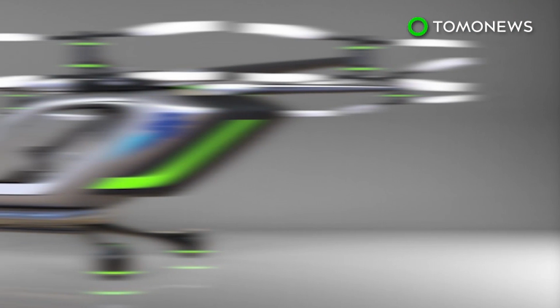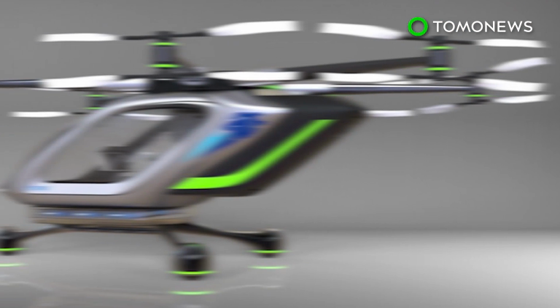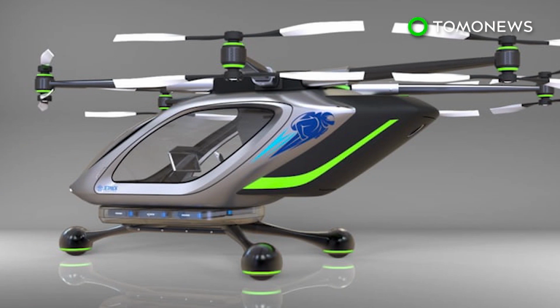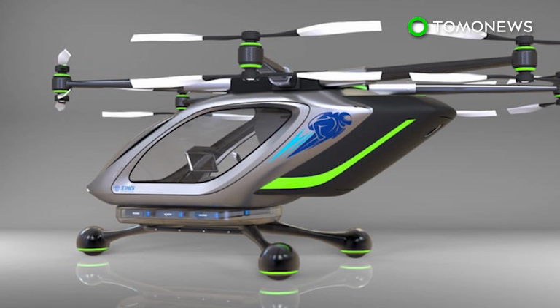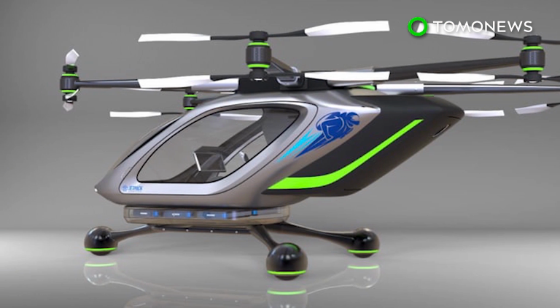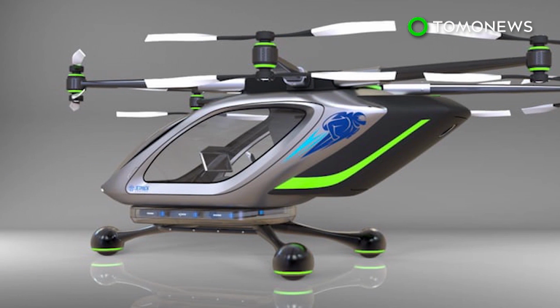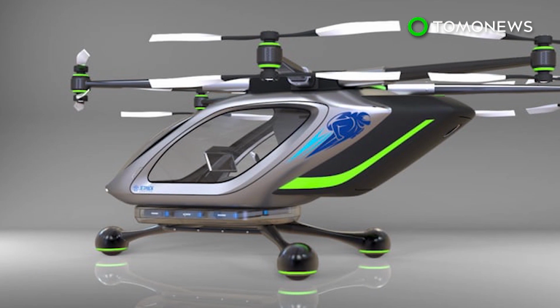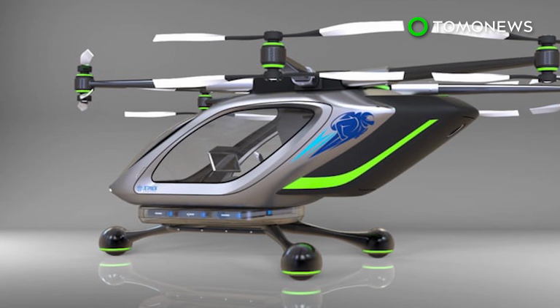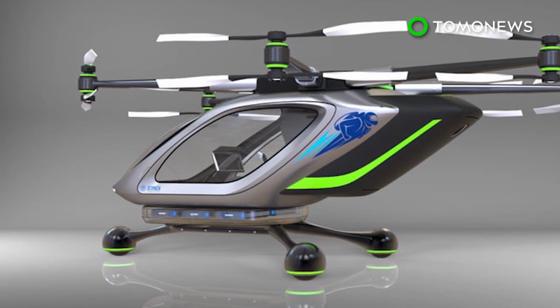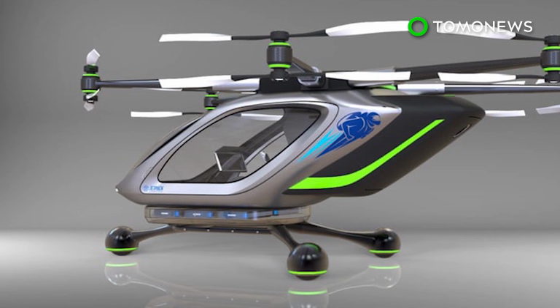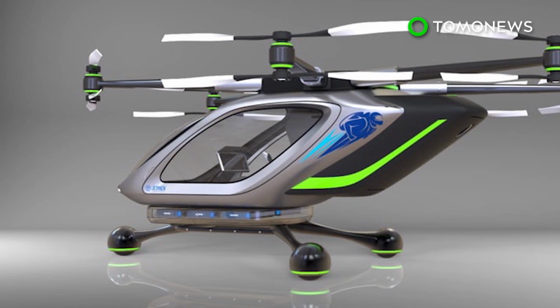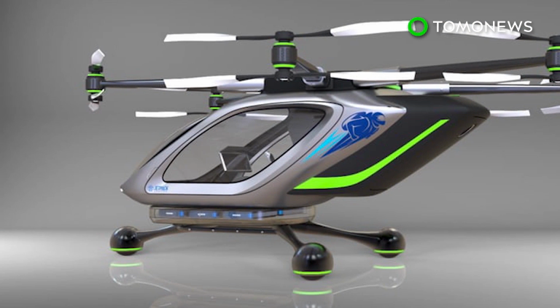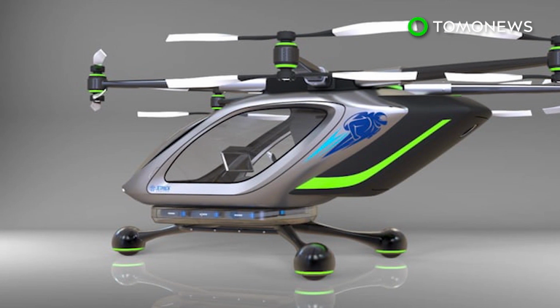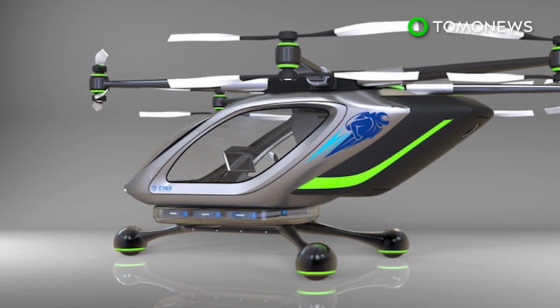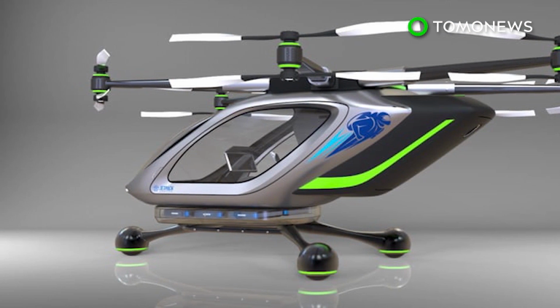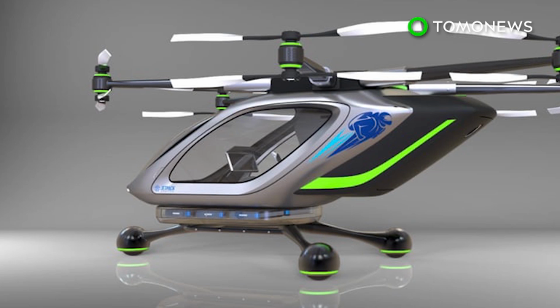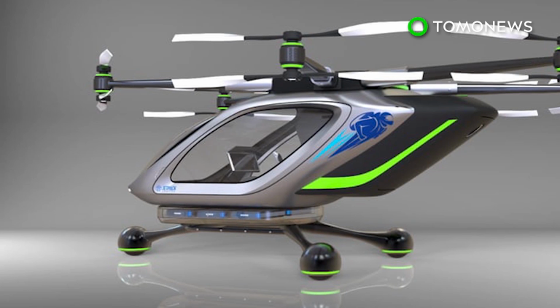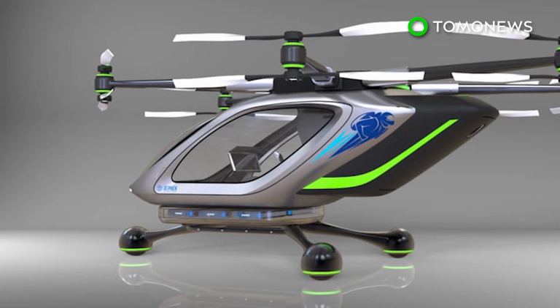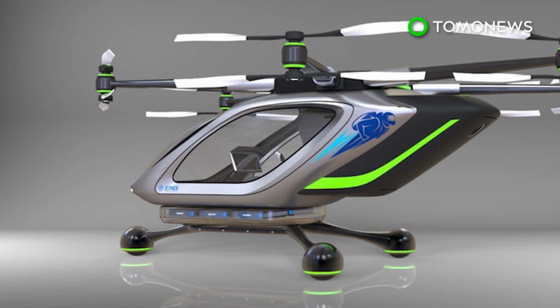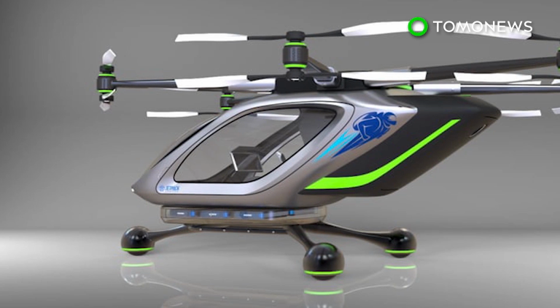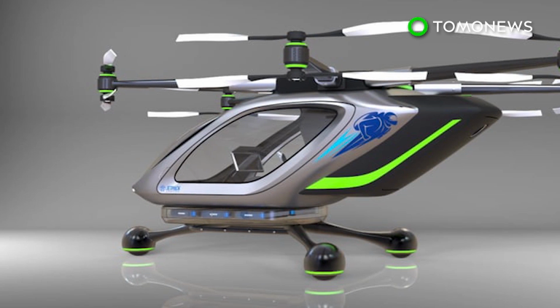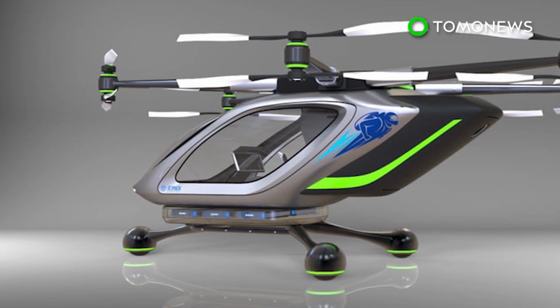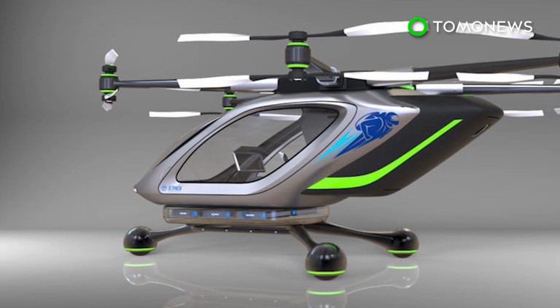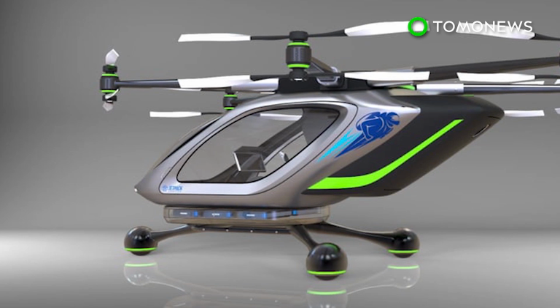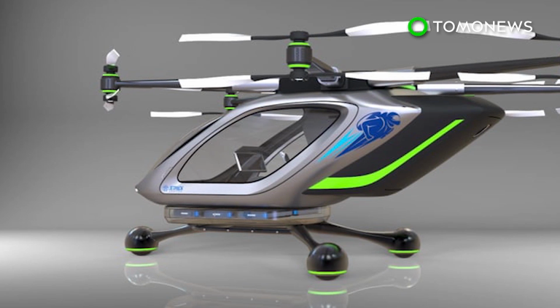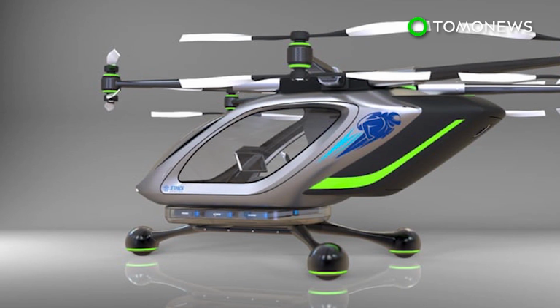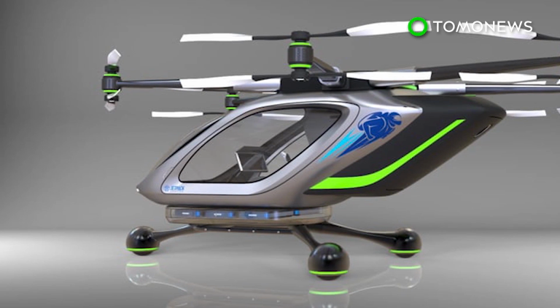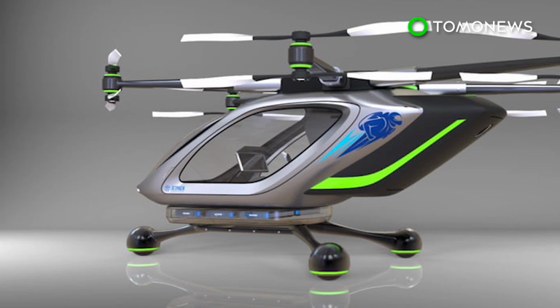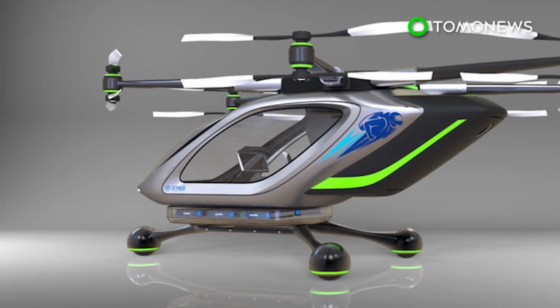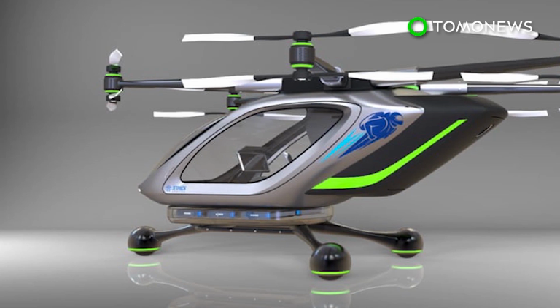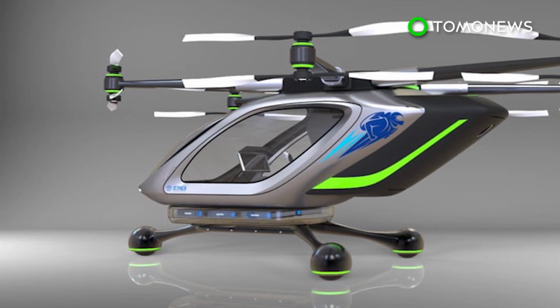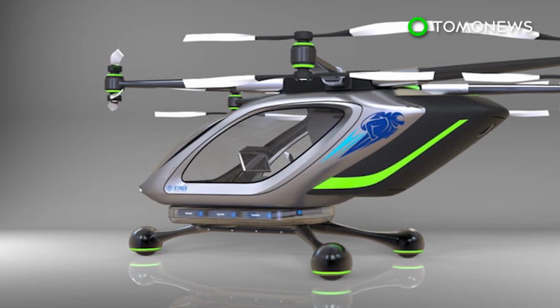Jetpack Aviation is currently developing a safety system for the project, with the team estimating that they will begin building the device in about six months.